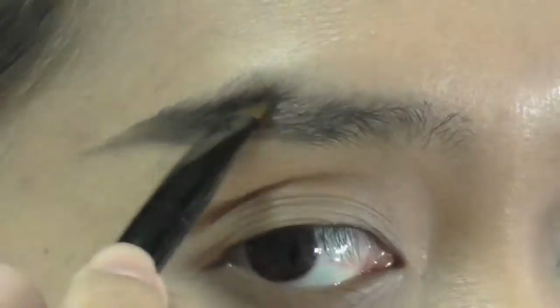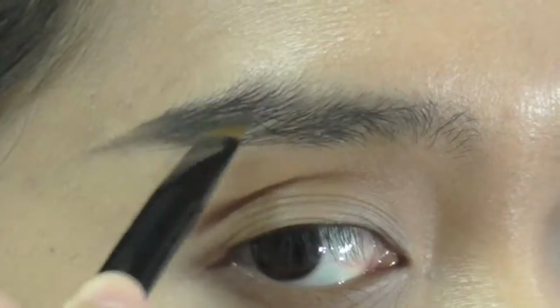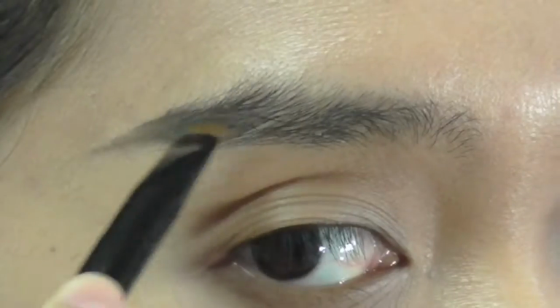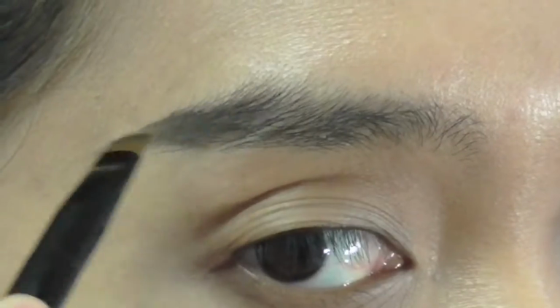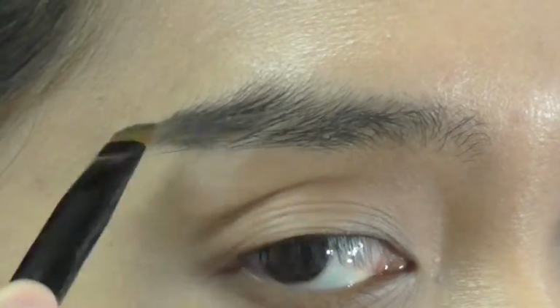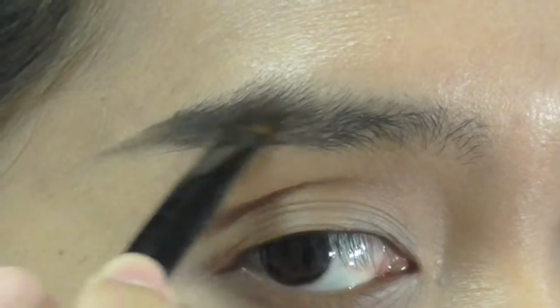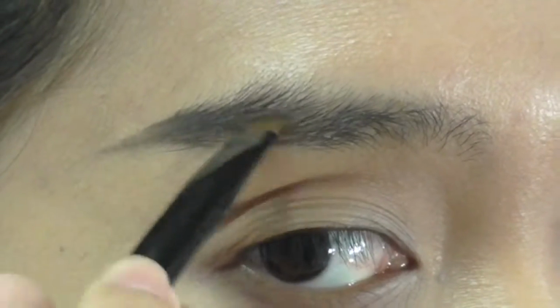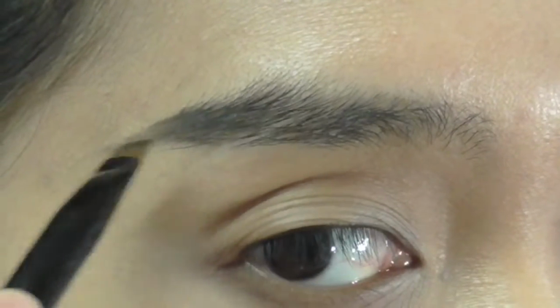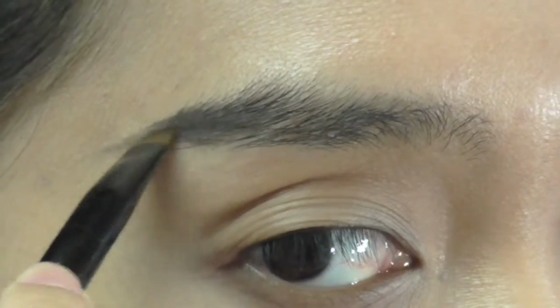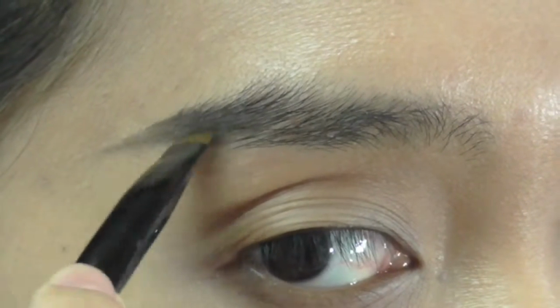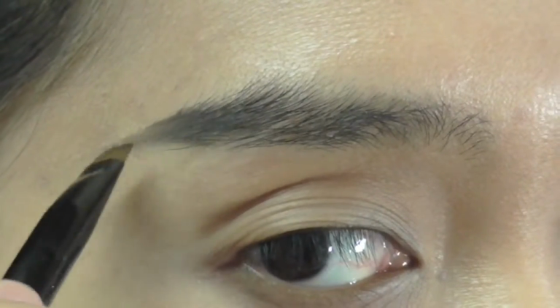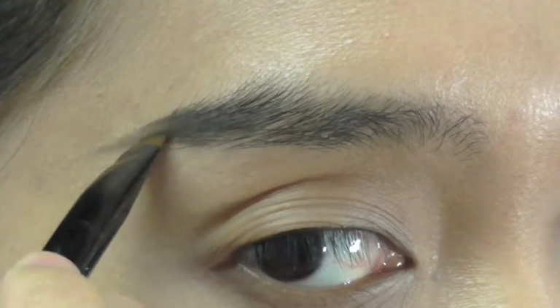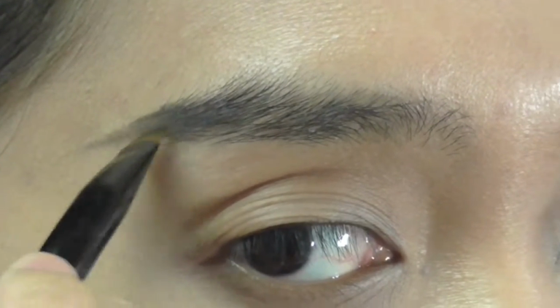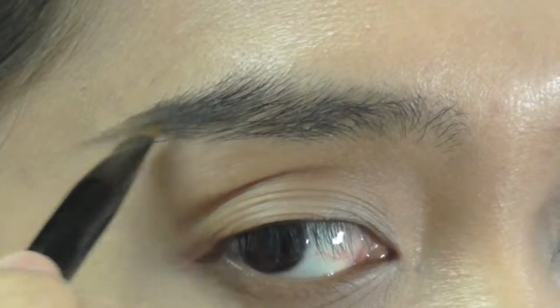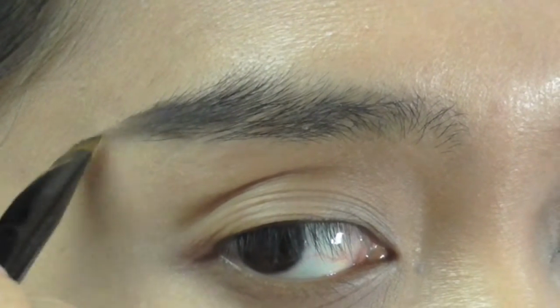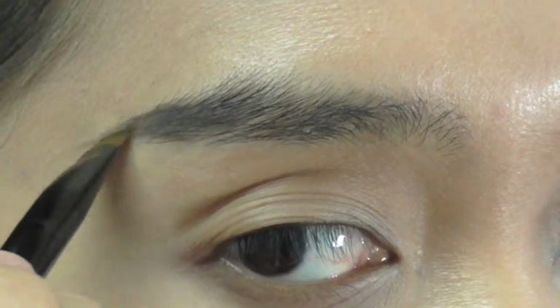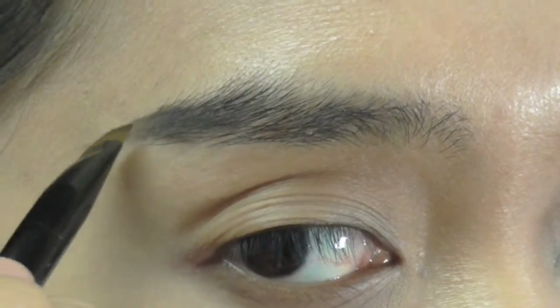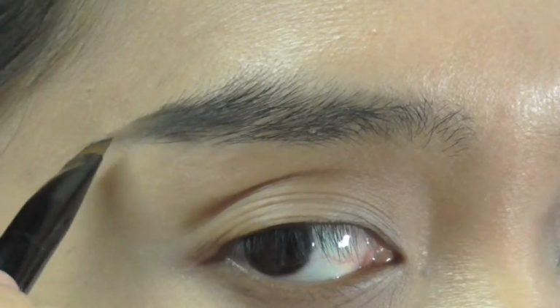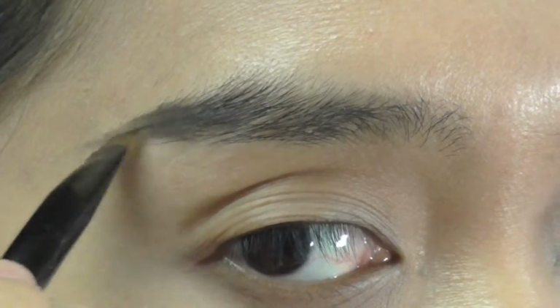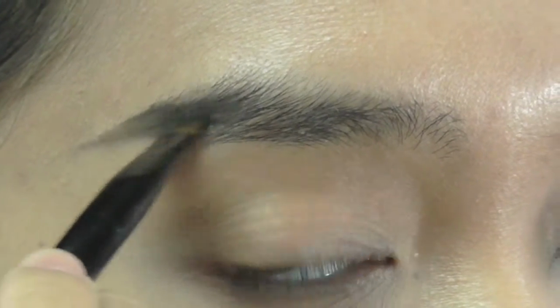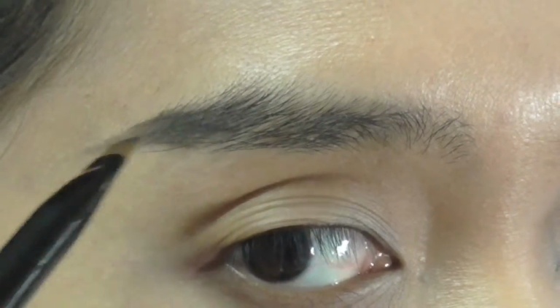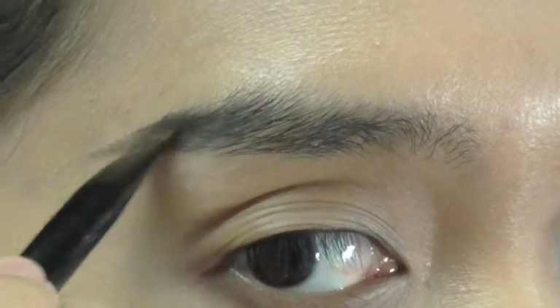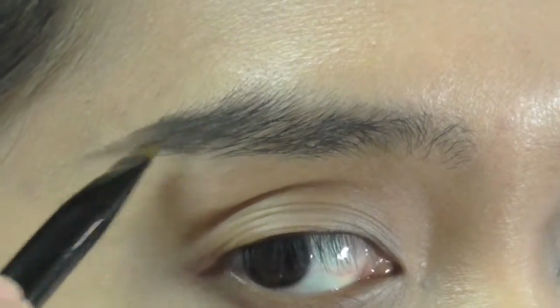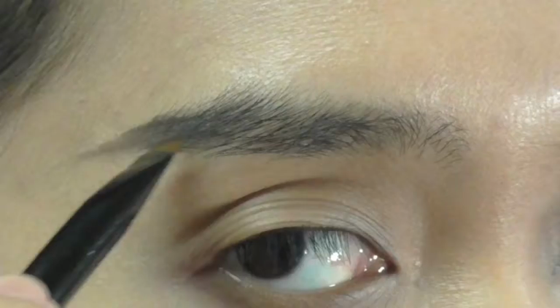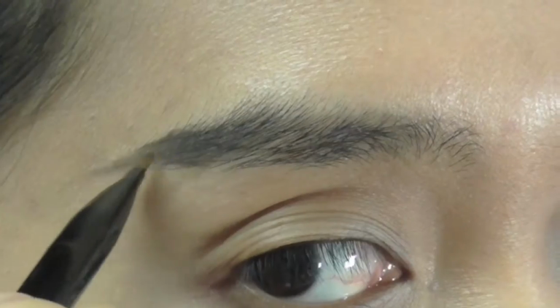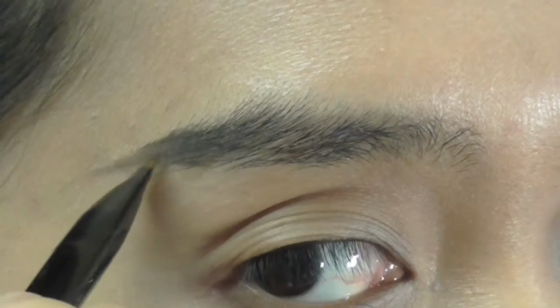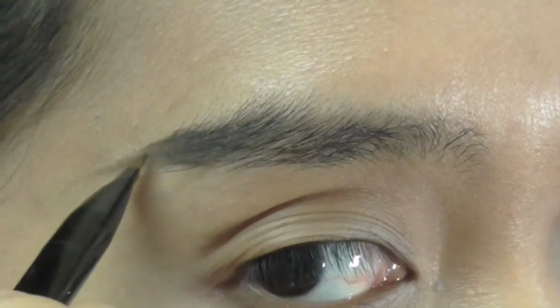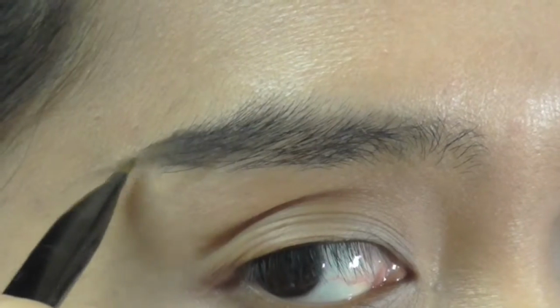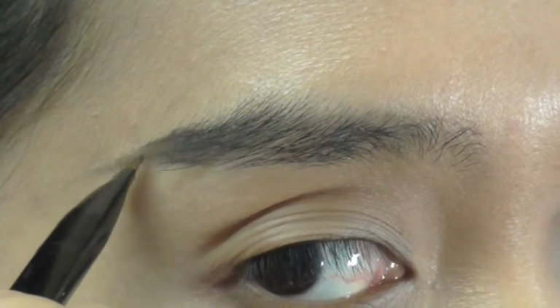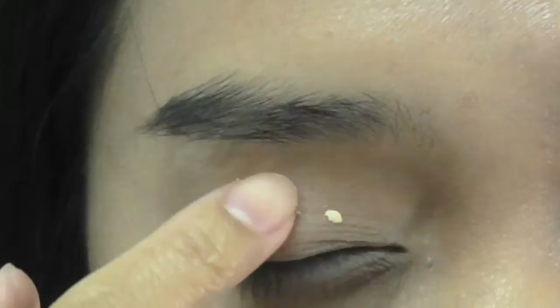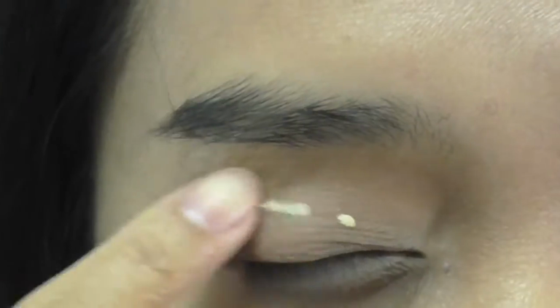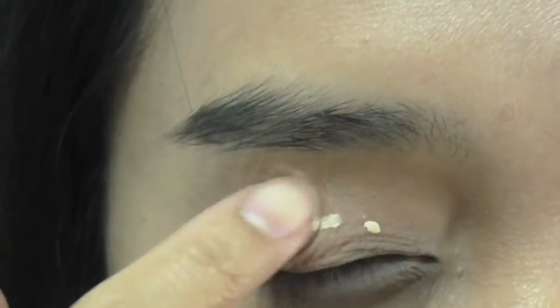After applying foundation and concealer, I'm shaping my brows with black eyeshadow and an angled brush.